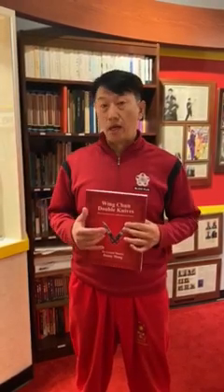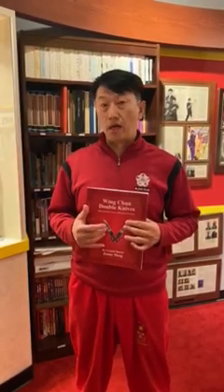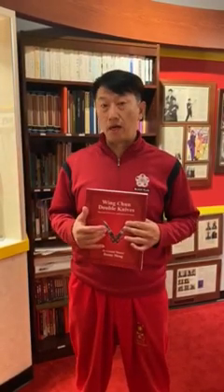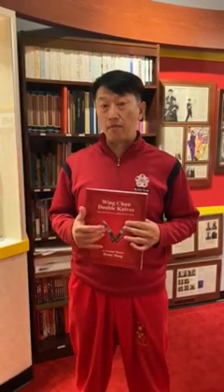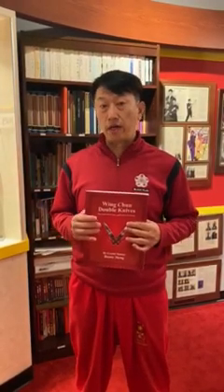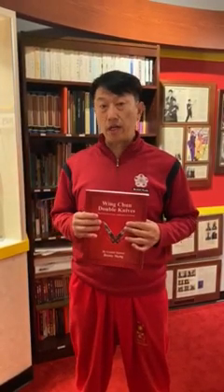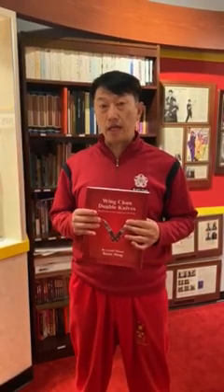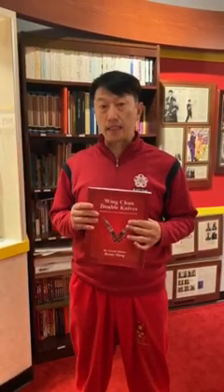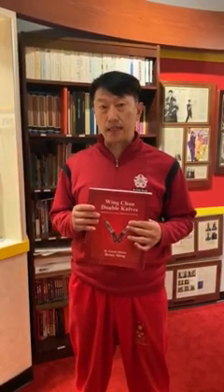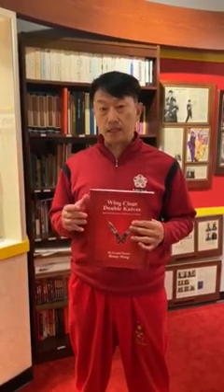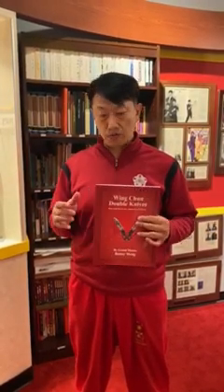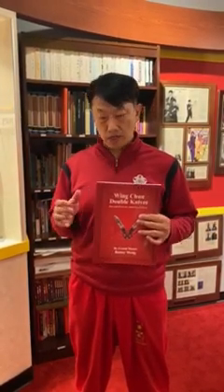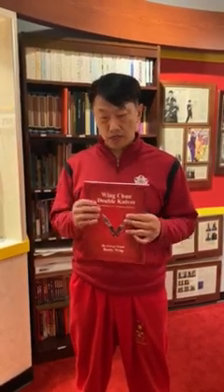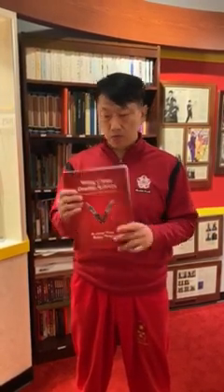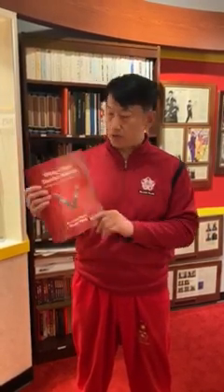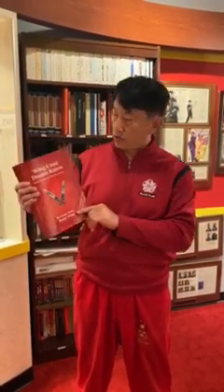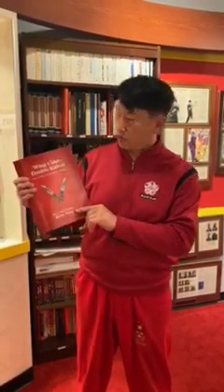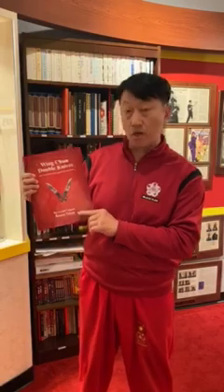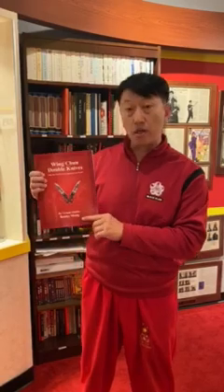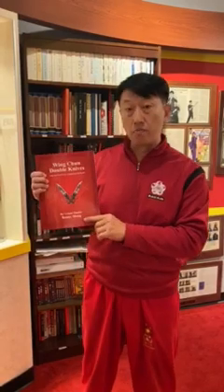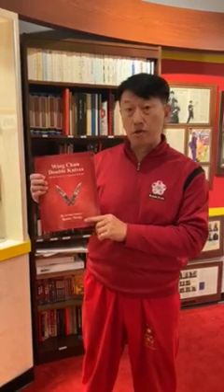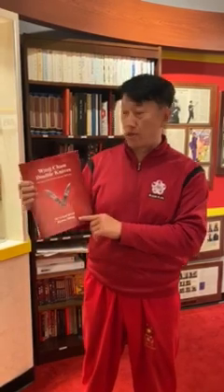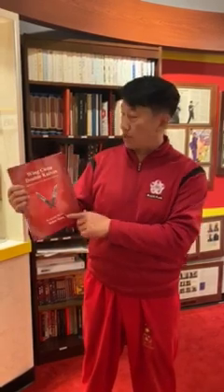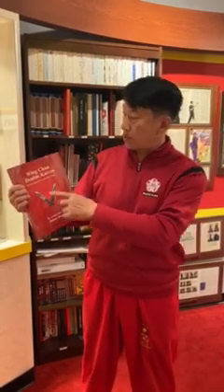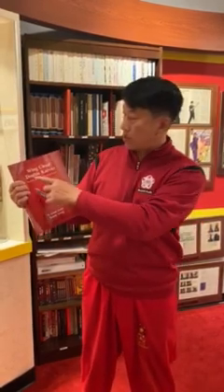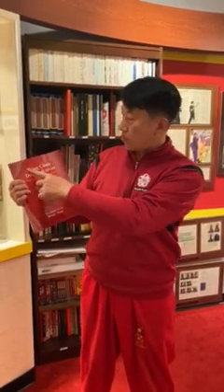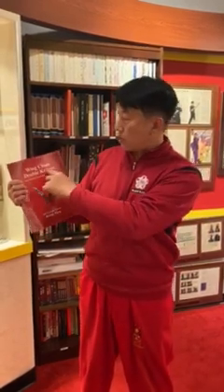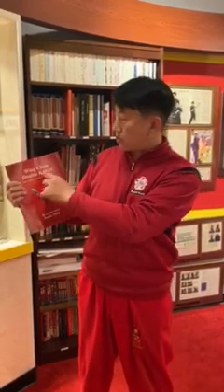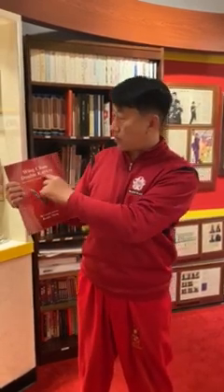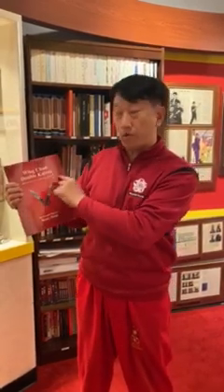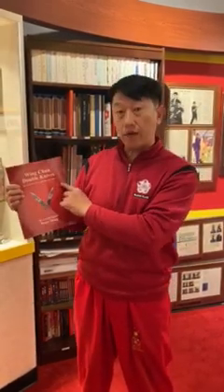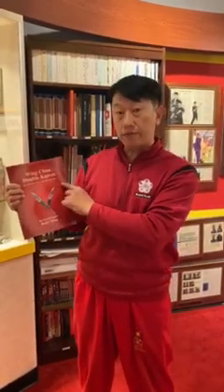I'm very excited tonight to introduce our new book. It's called Wenchun Double Knives.